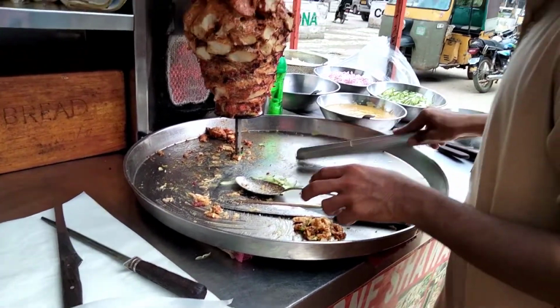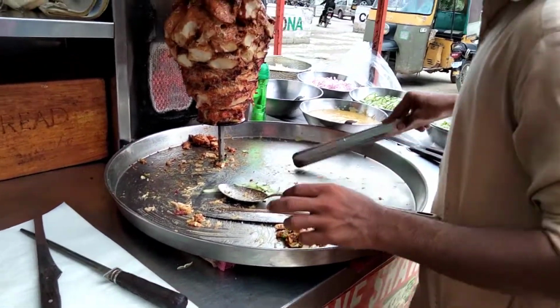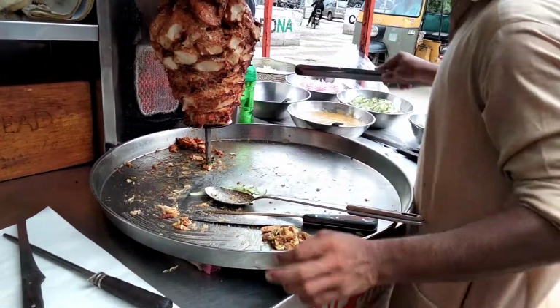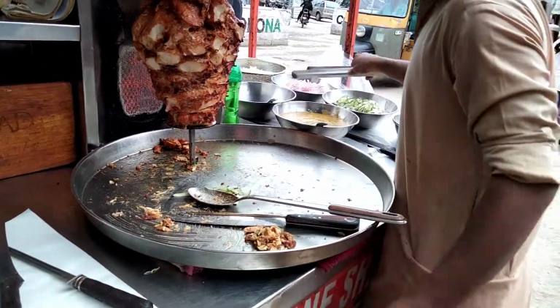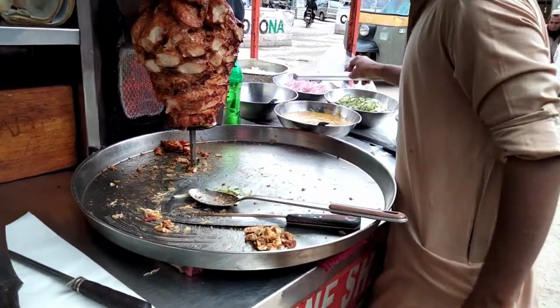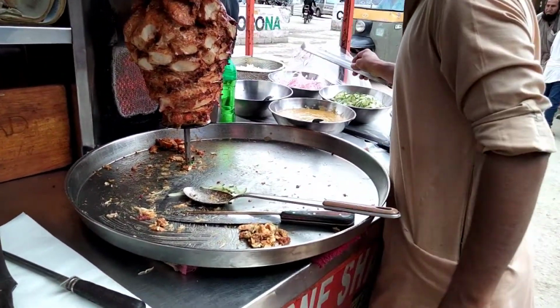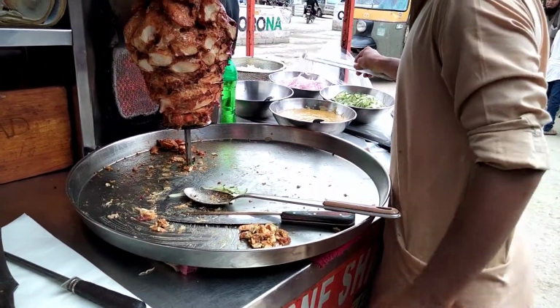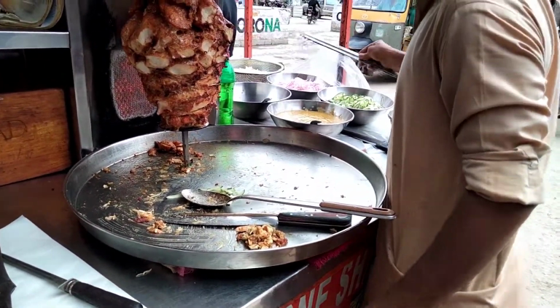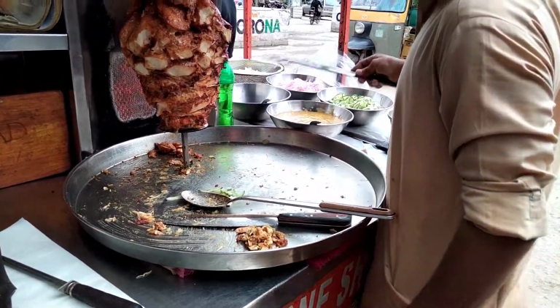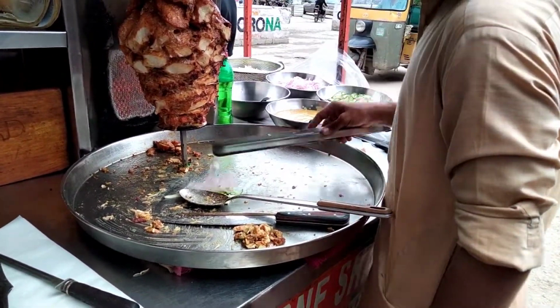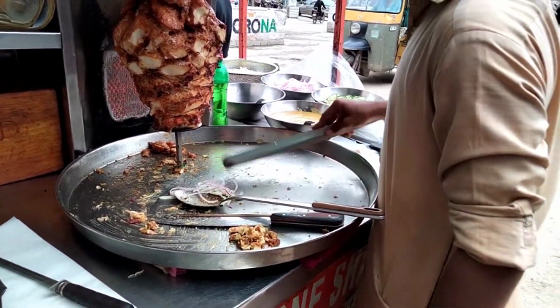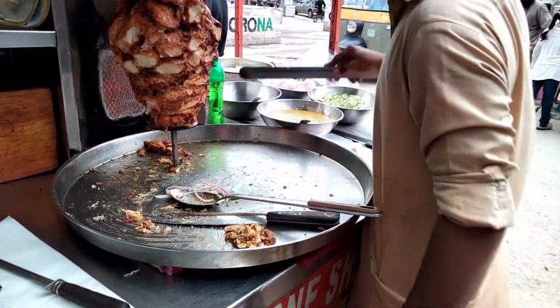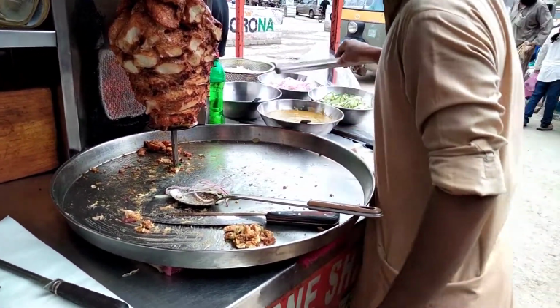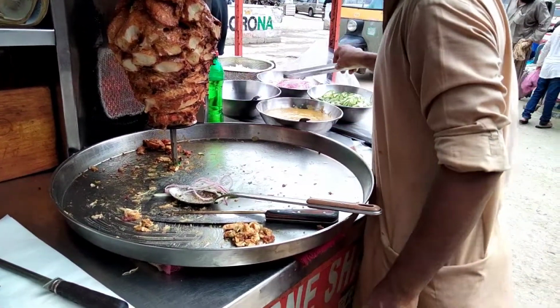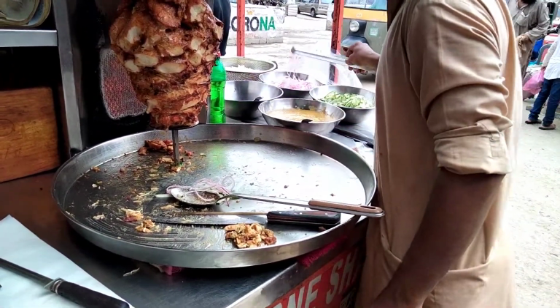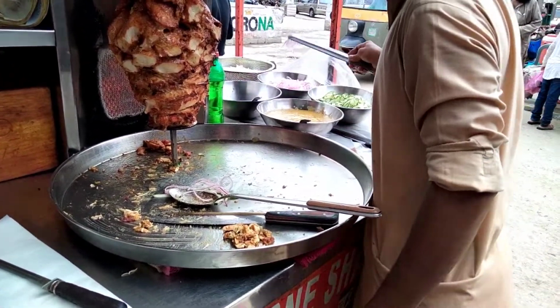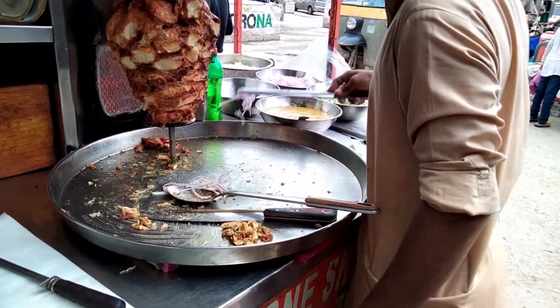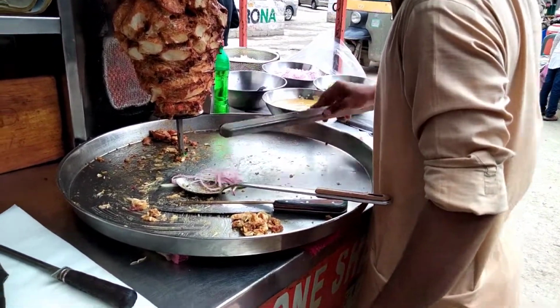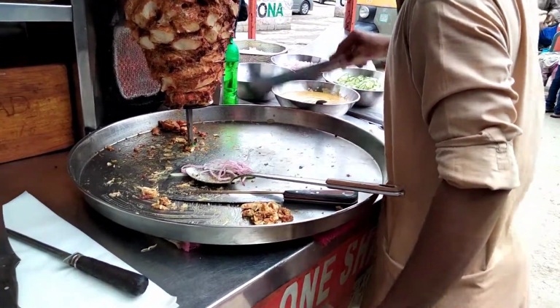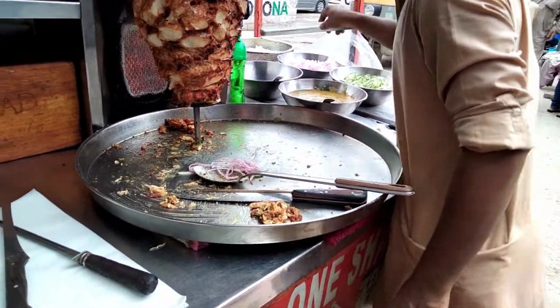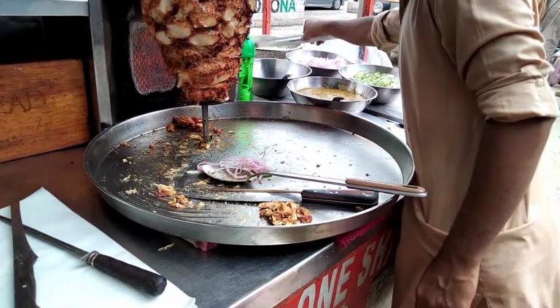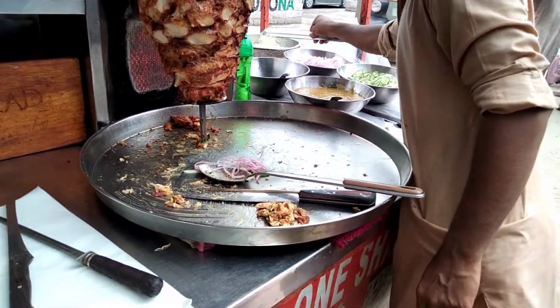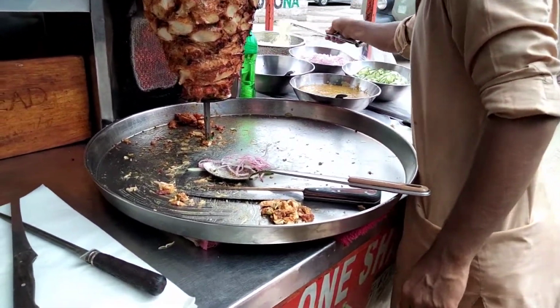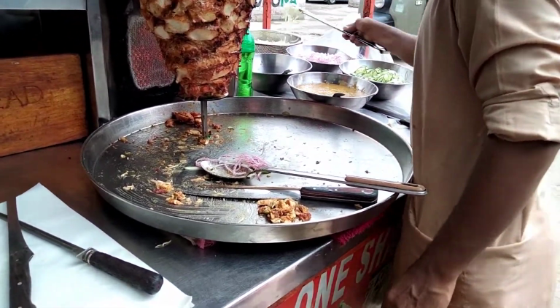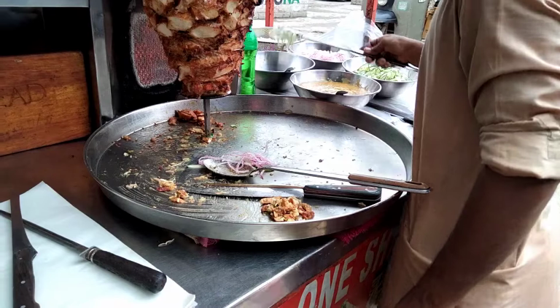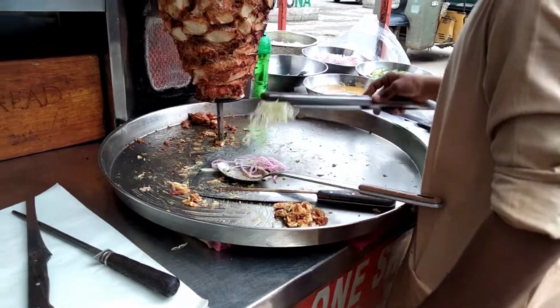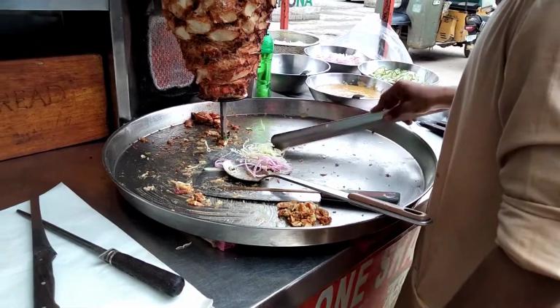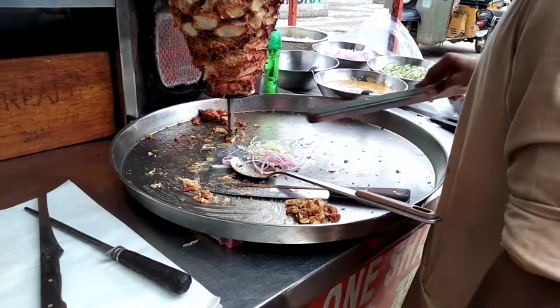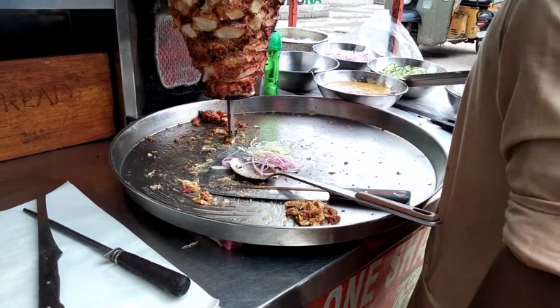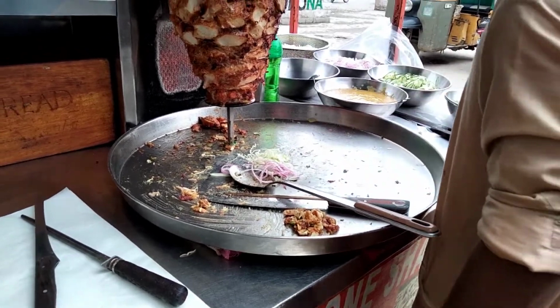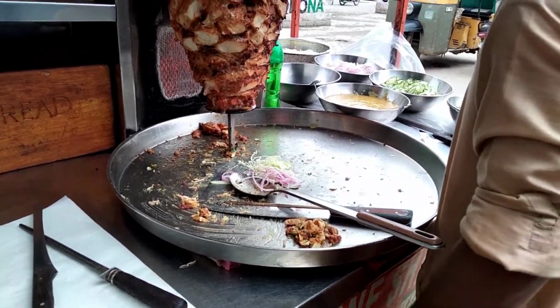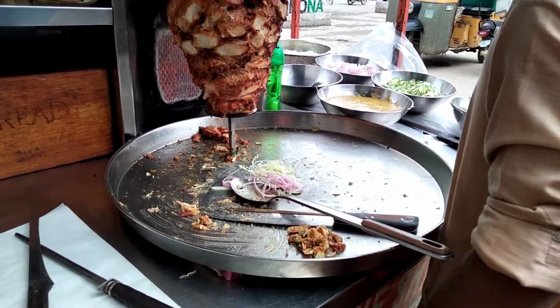First, we are adding fish. This is a fish. We are adding cabbage in it.